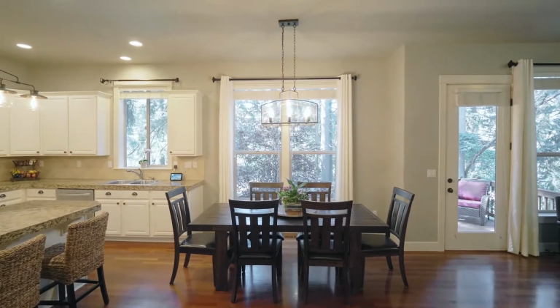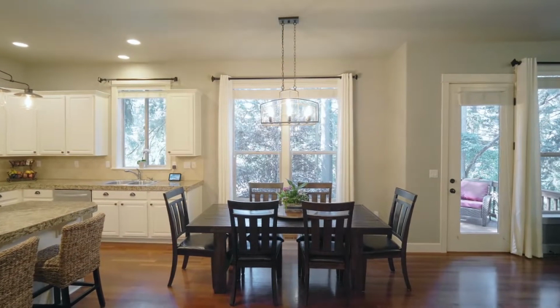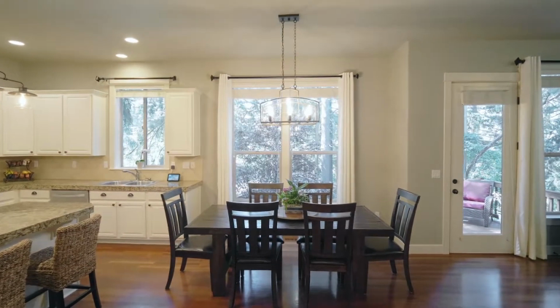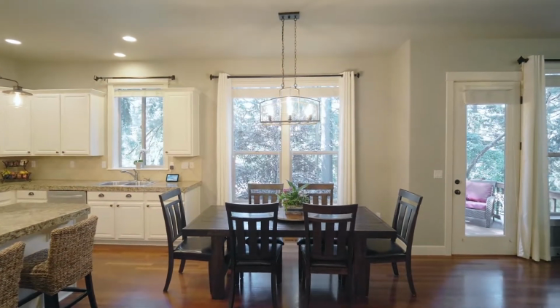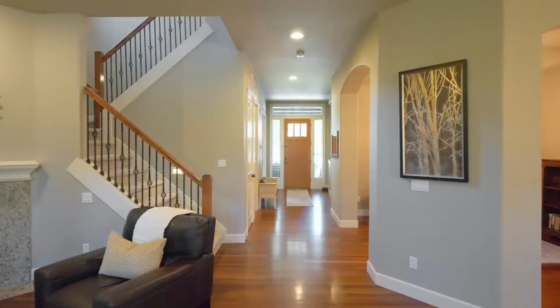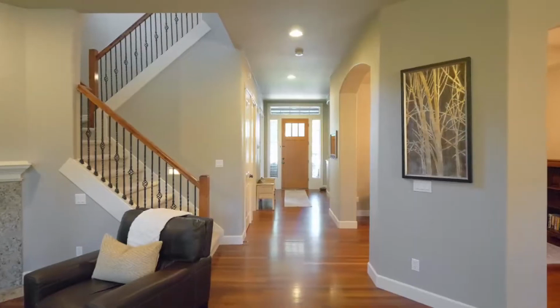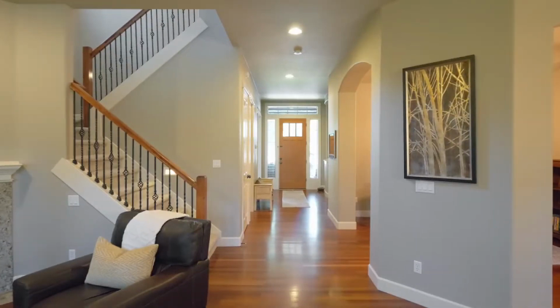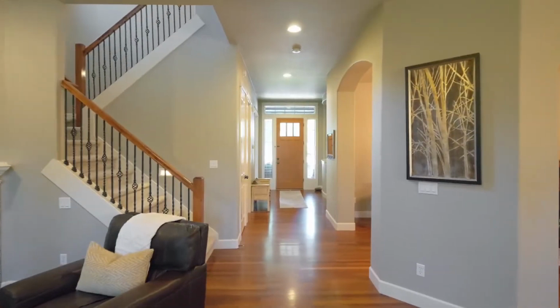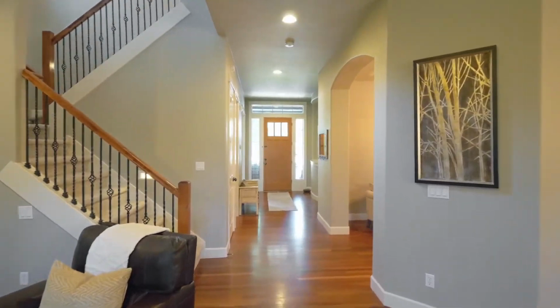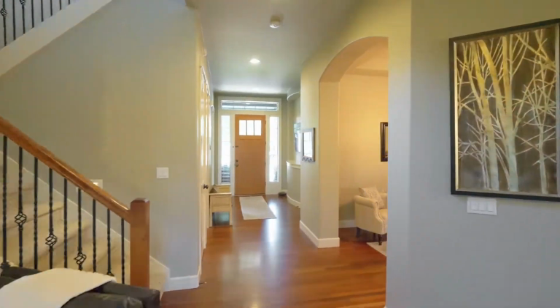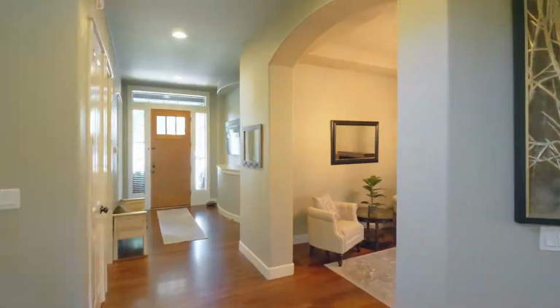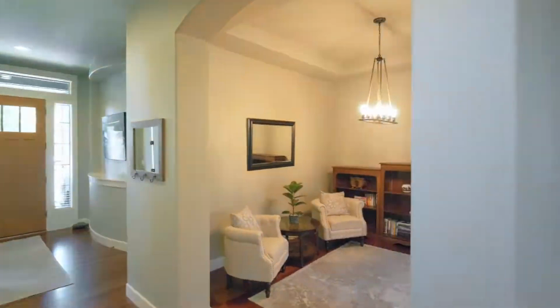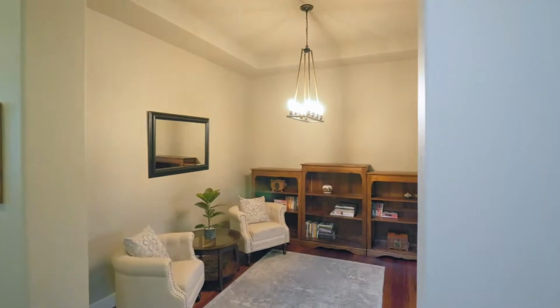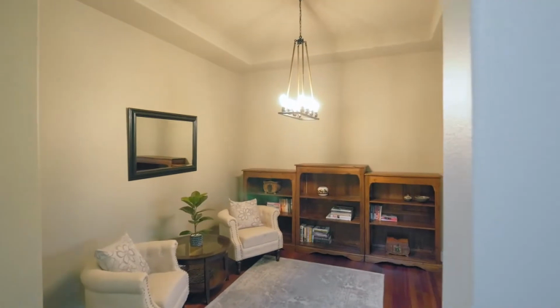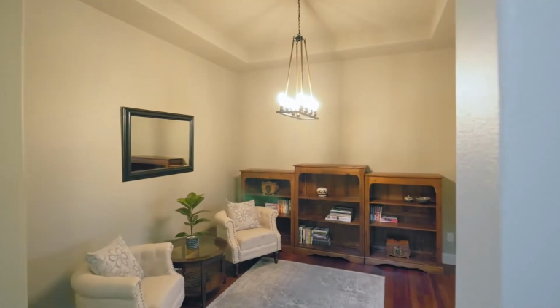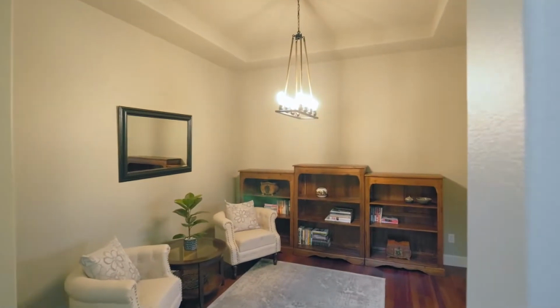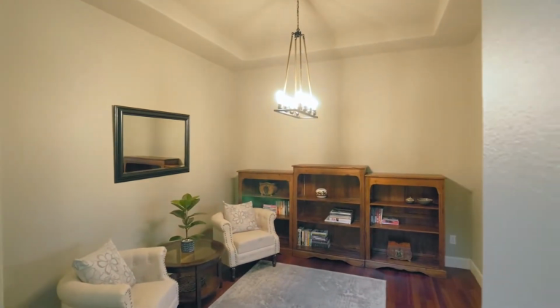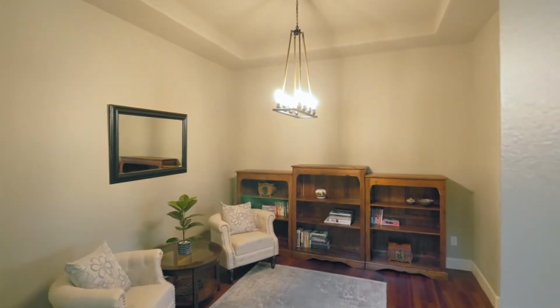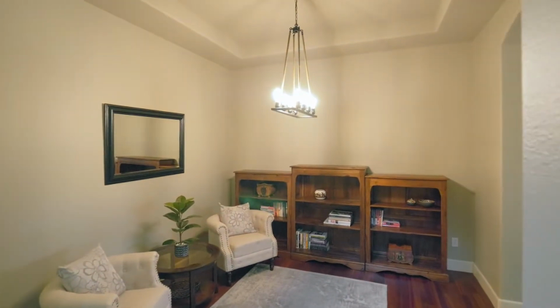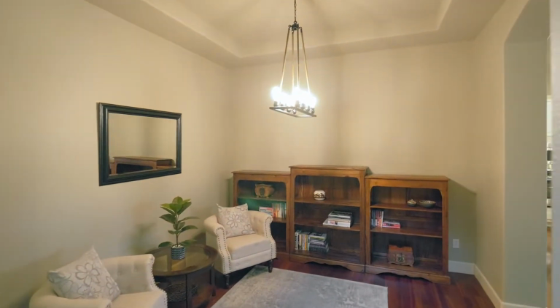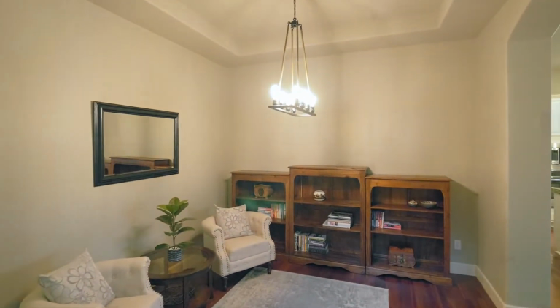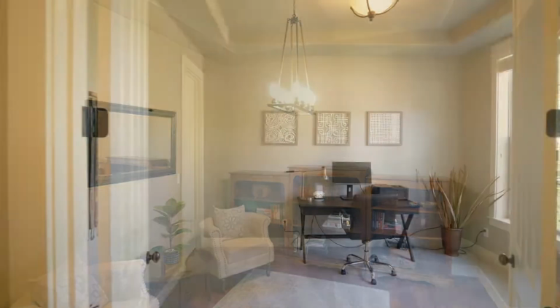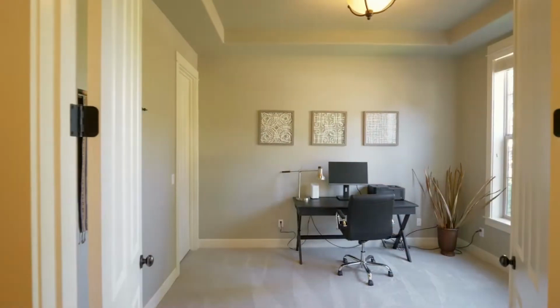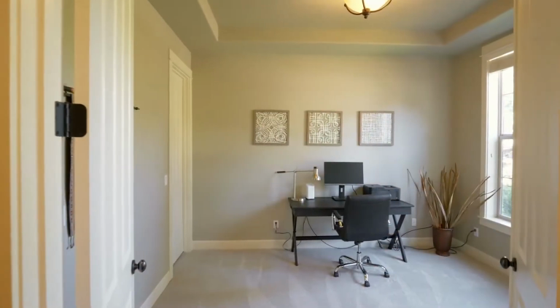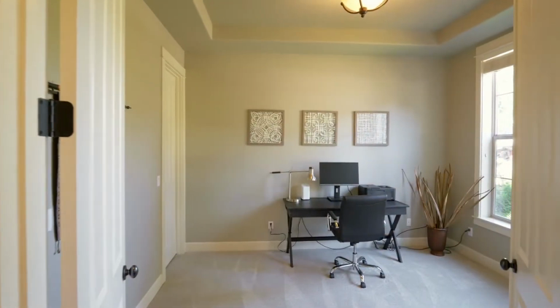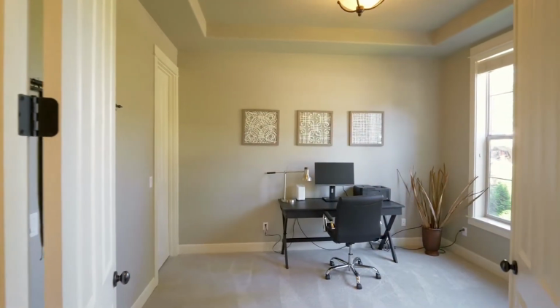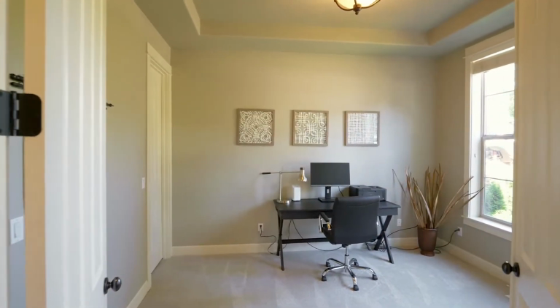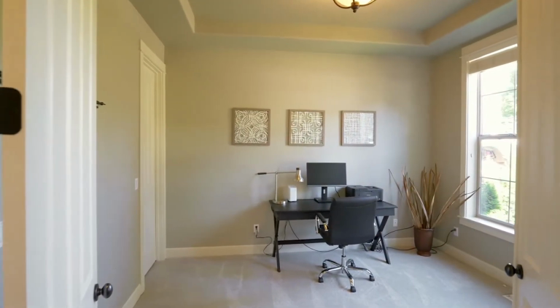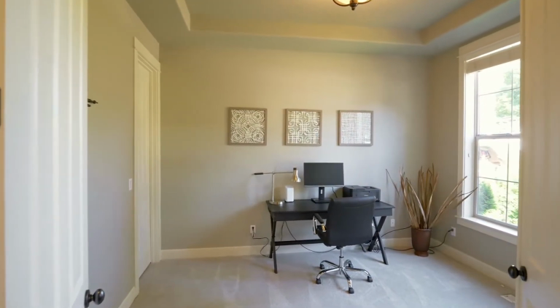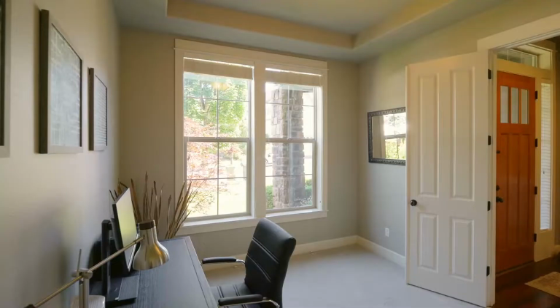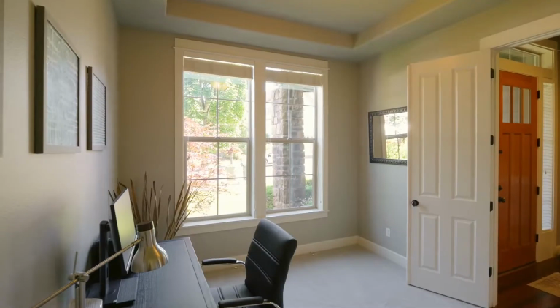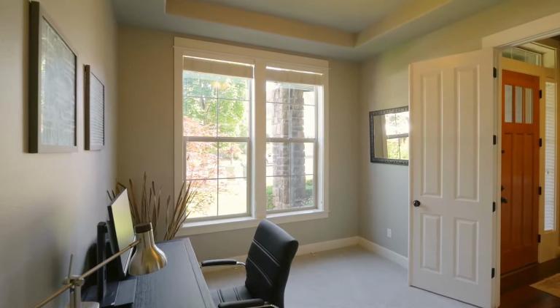The flowing floor plan has an inviting dining room and French doors open to the den.